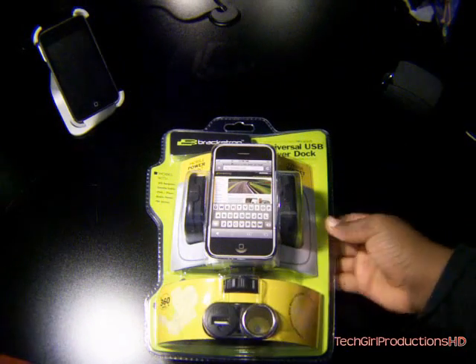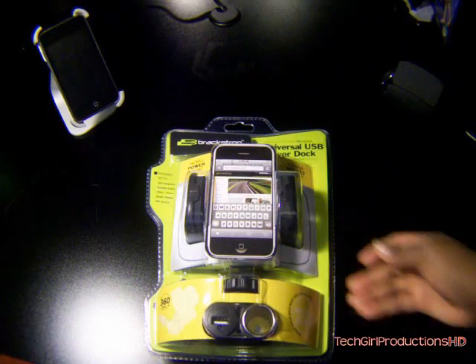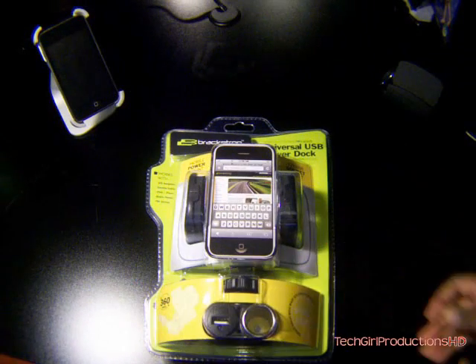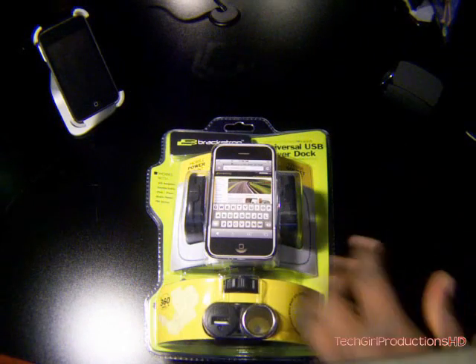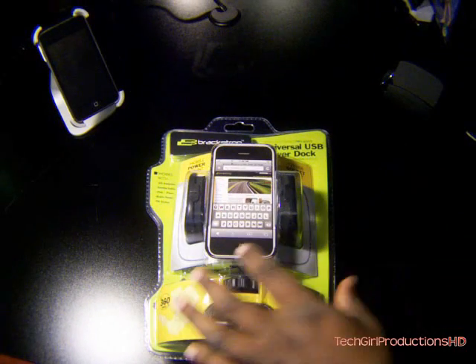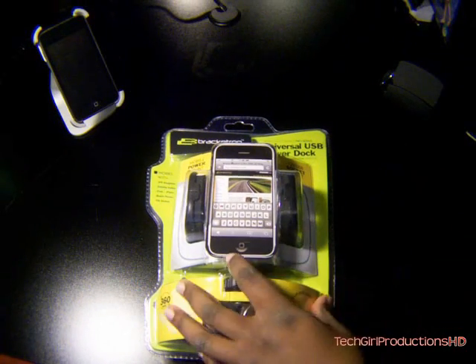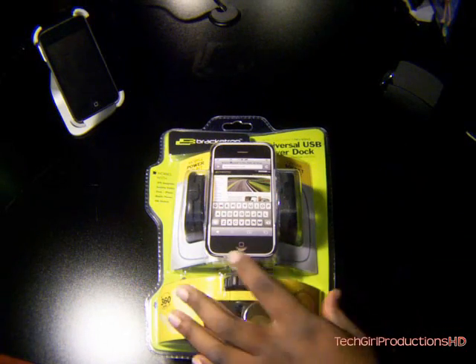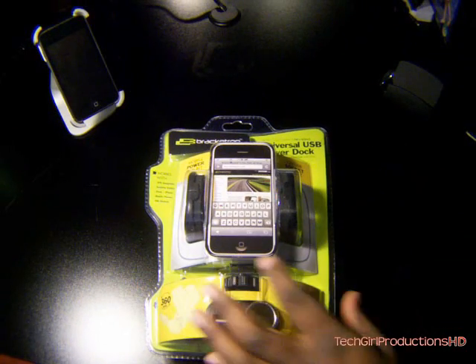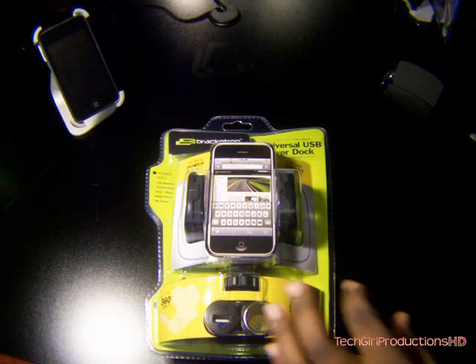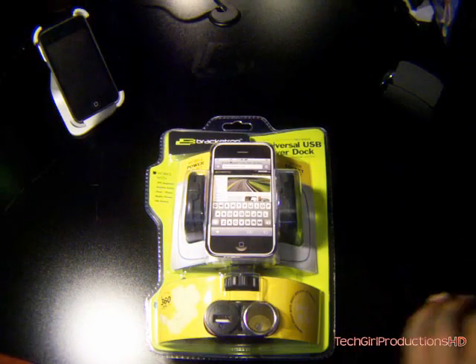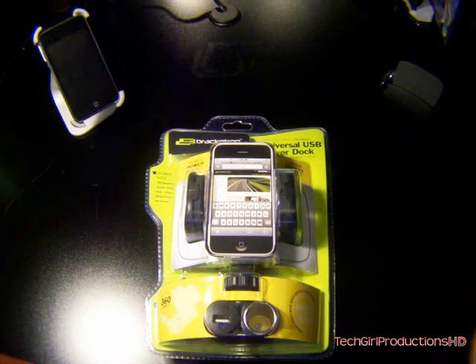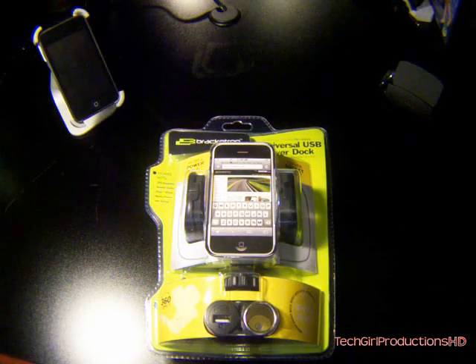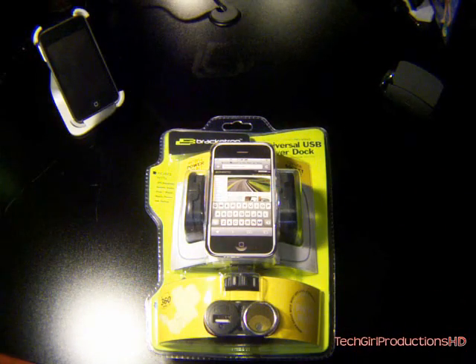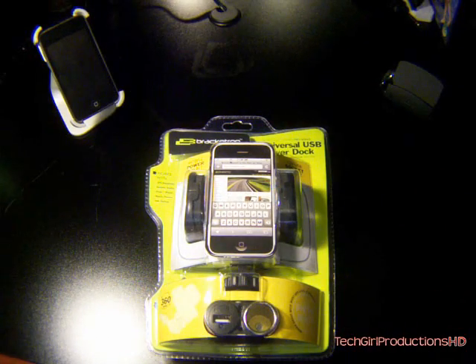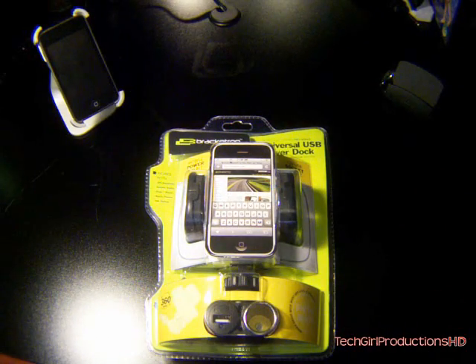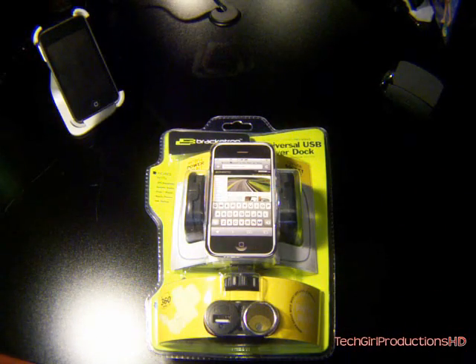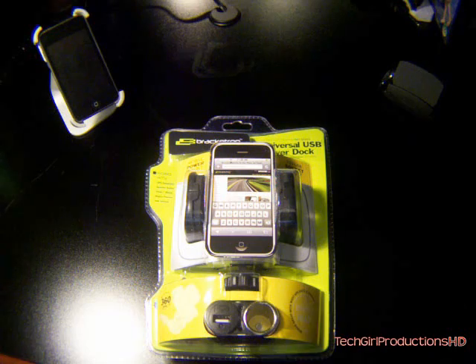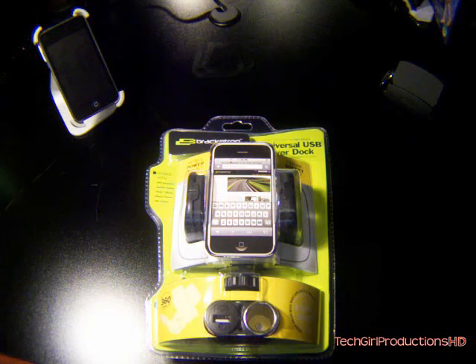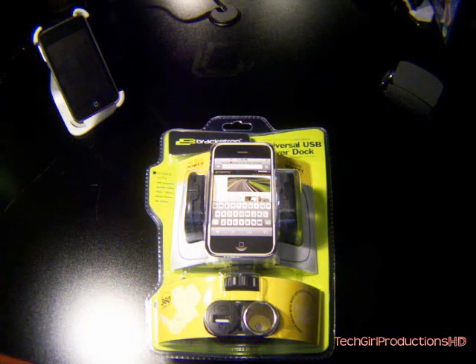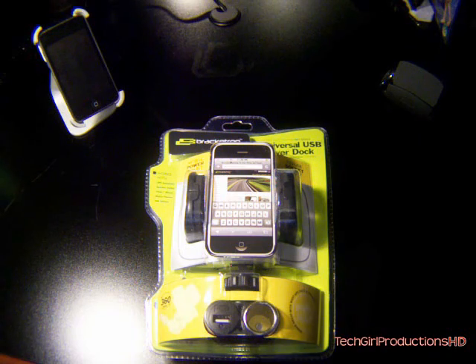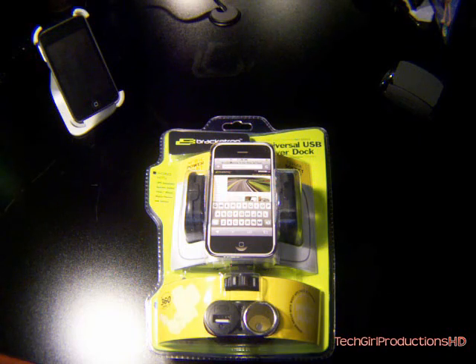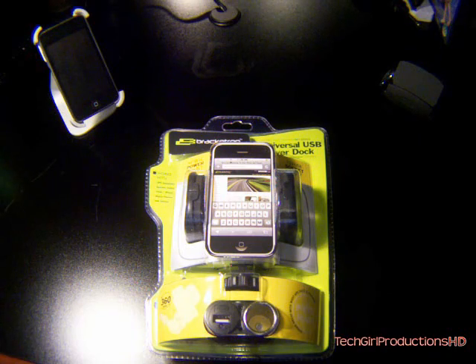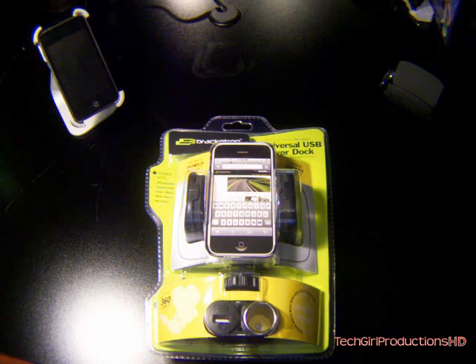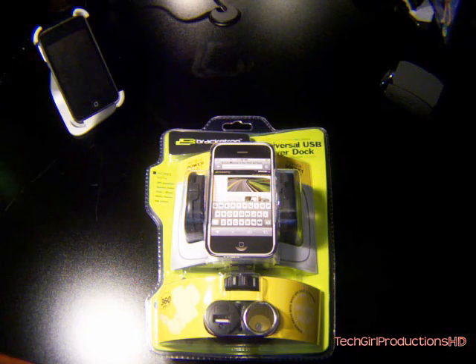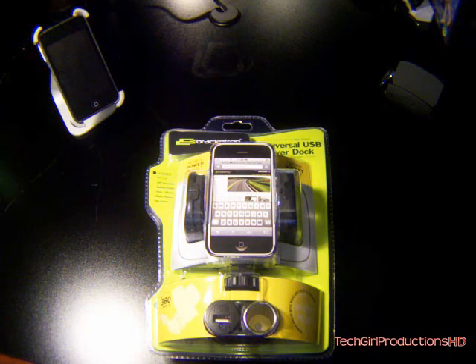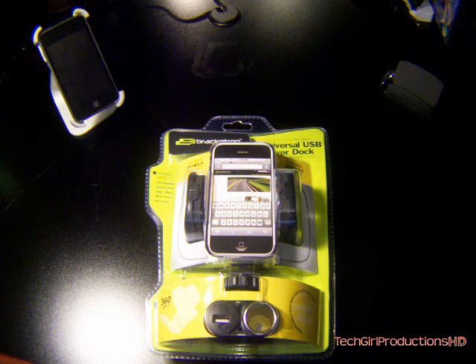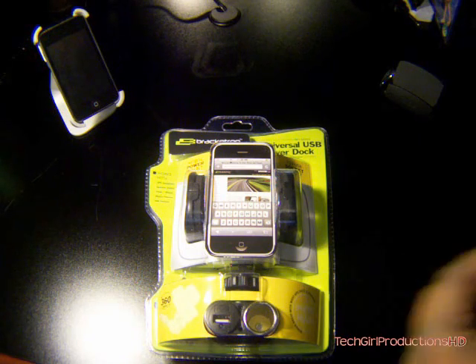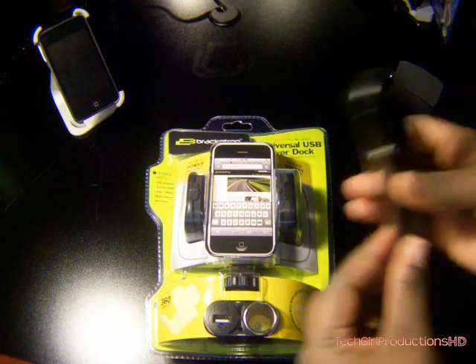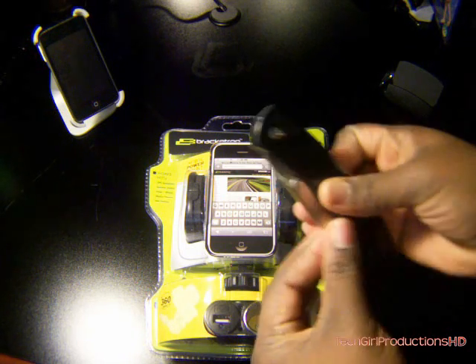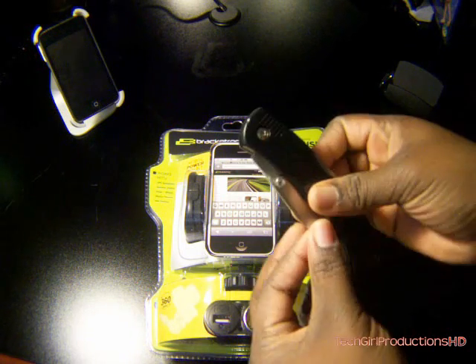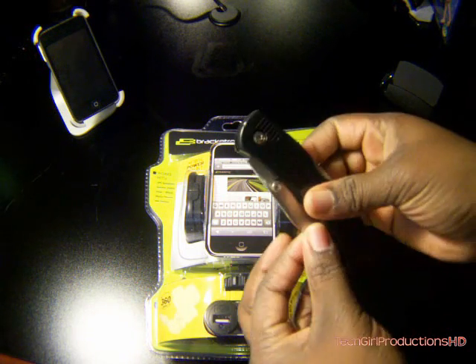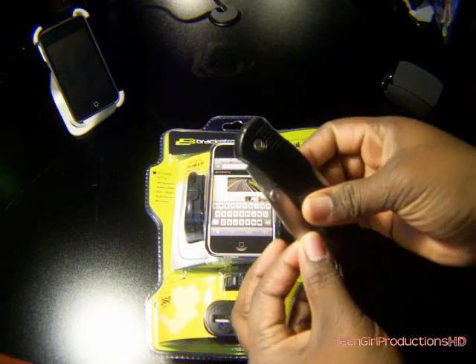So let's go ahead and get into the unboxing. Let me just grab my knife here. Let's get to unboxing.